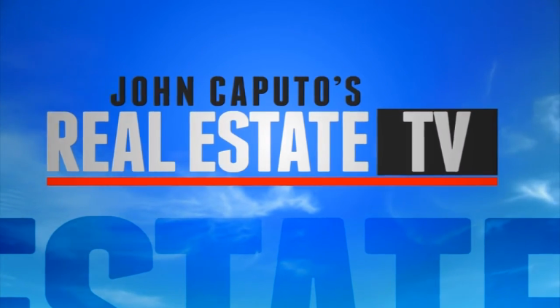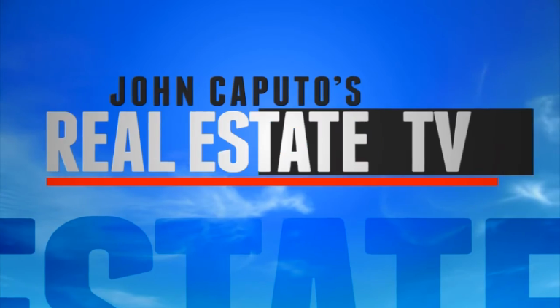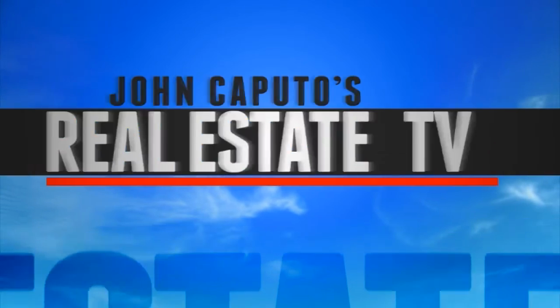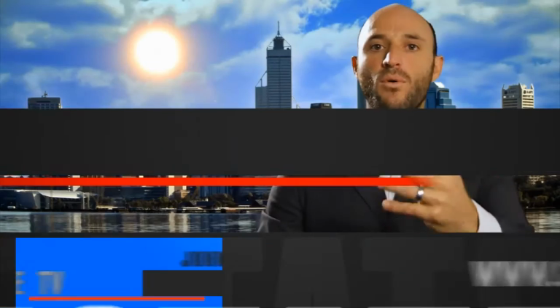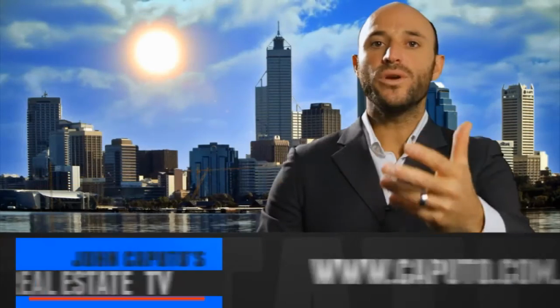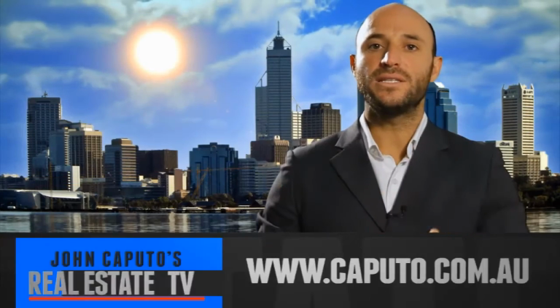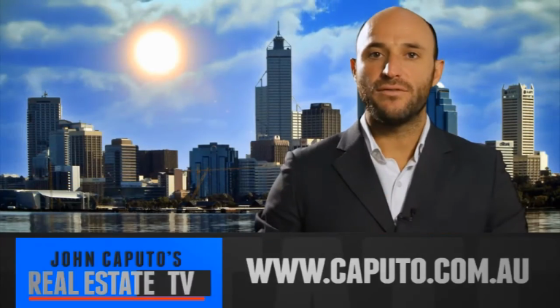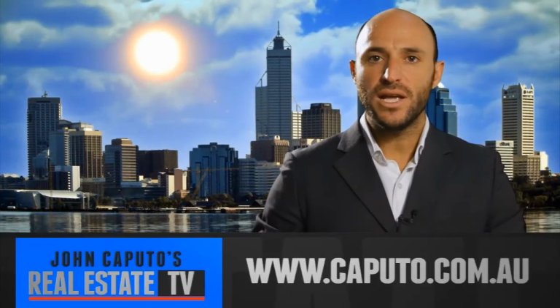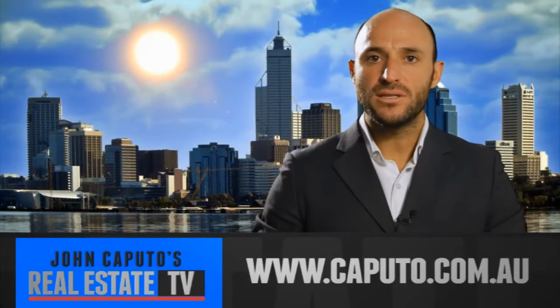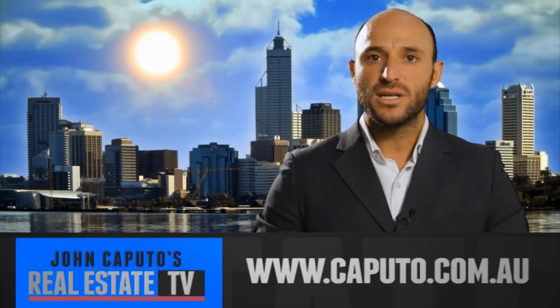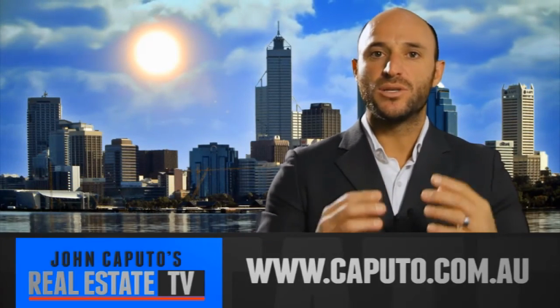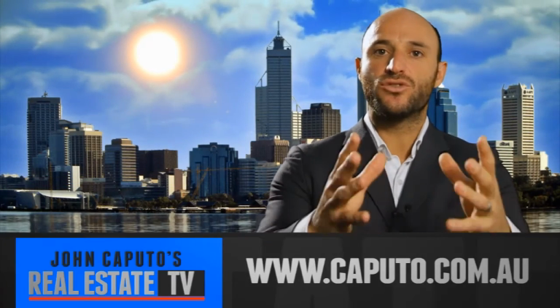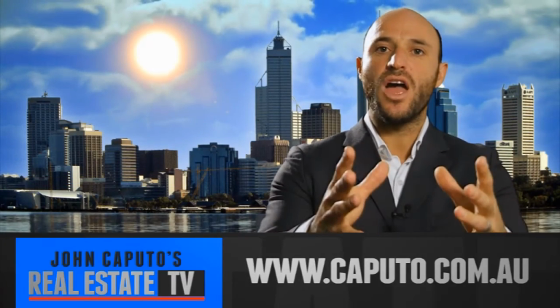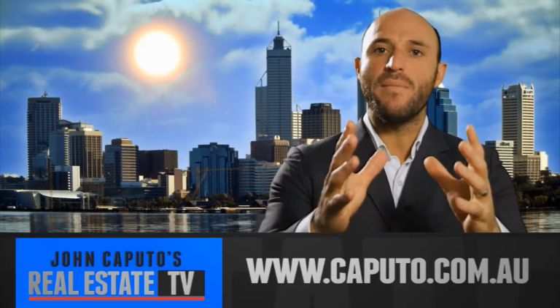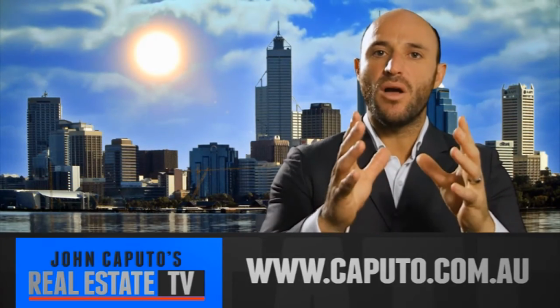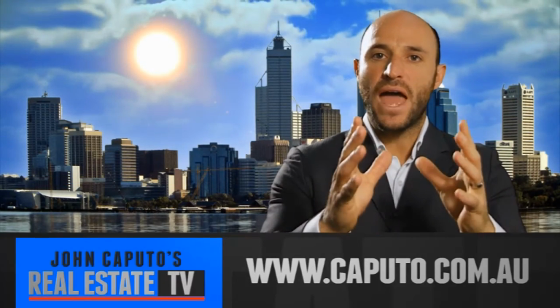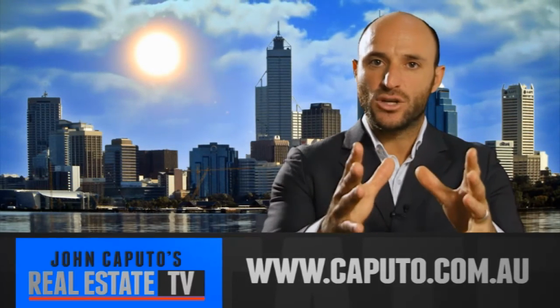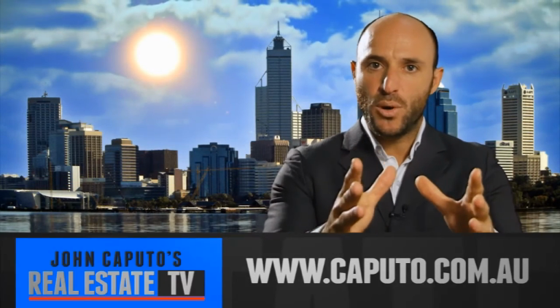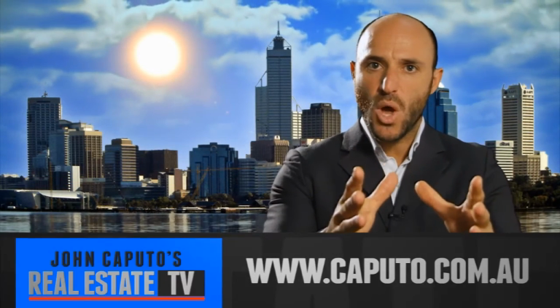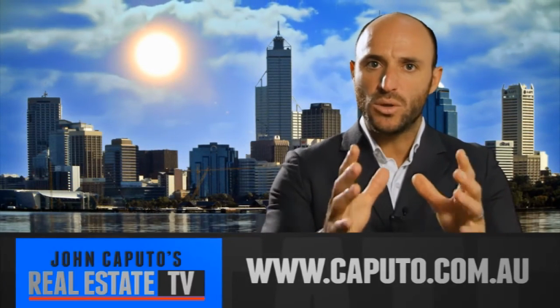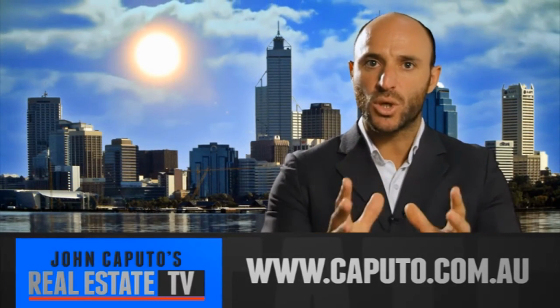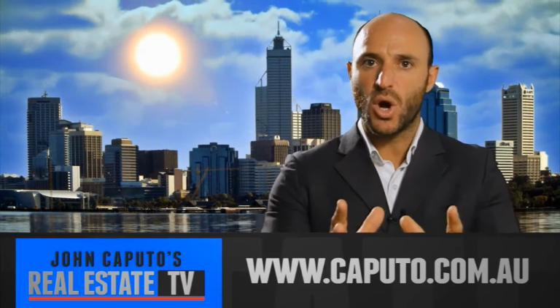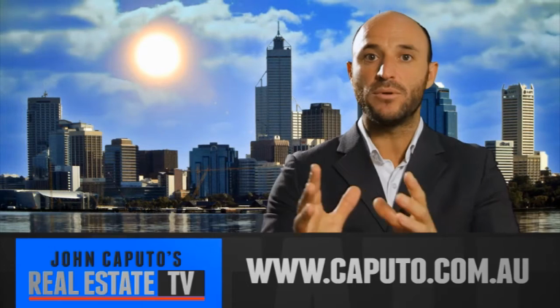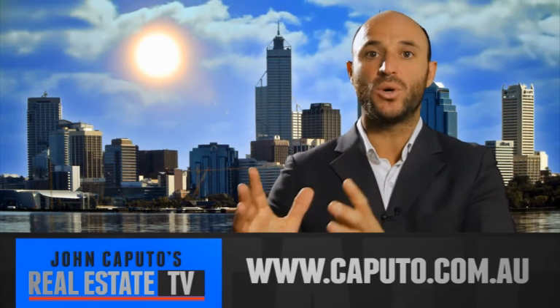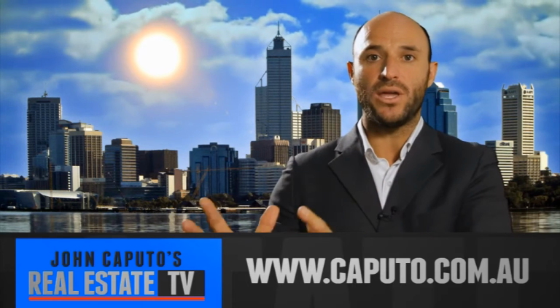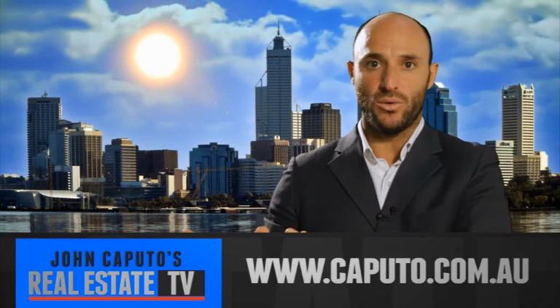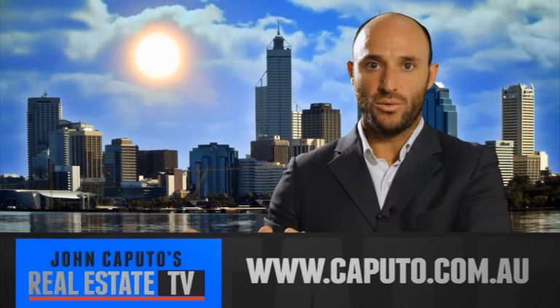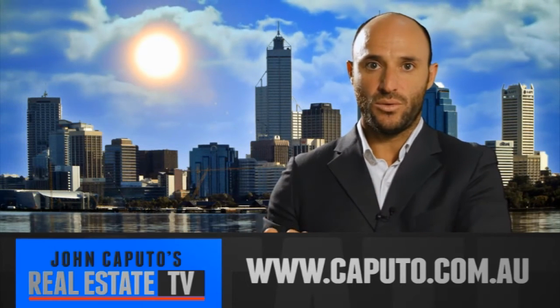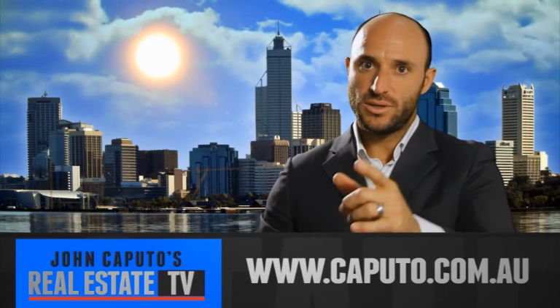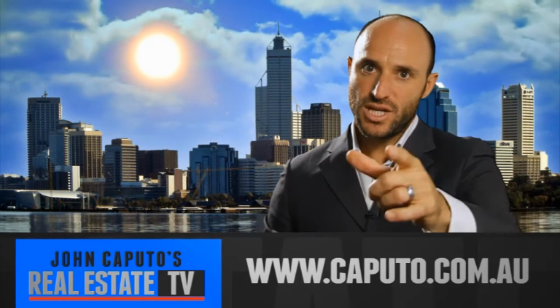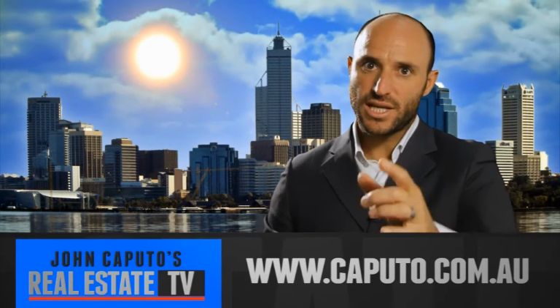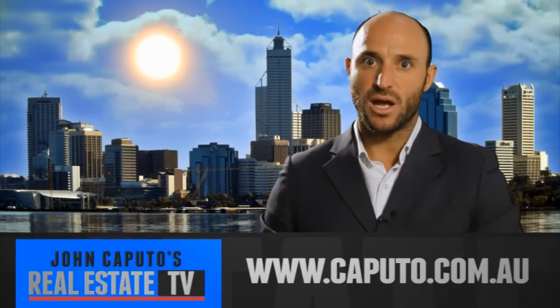For more real estate advice, subscribe at caputo.com.au. See you next time.